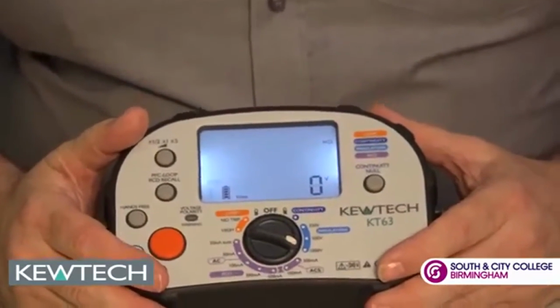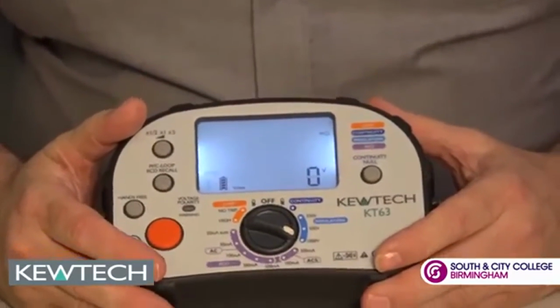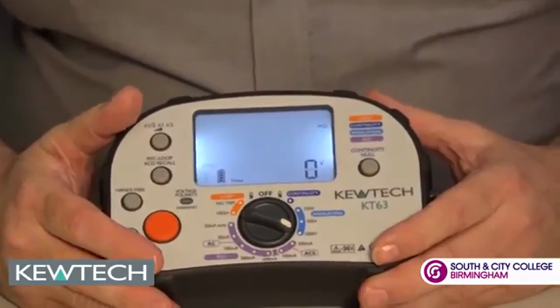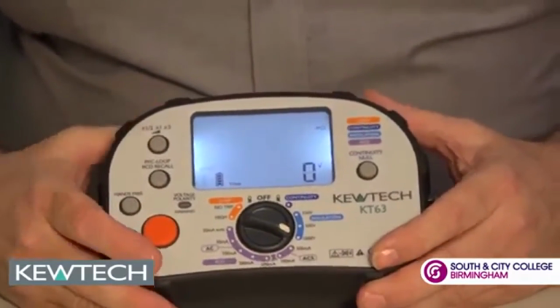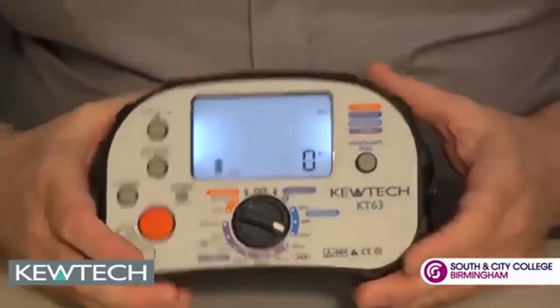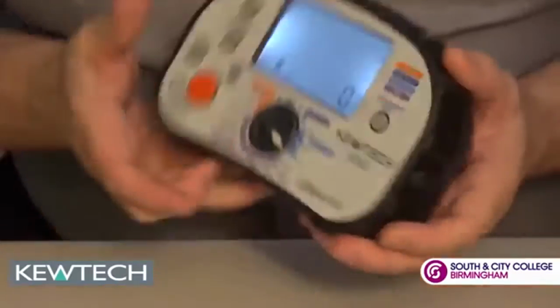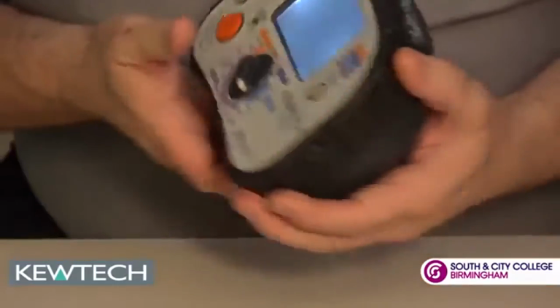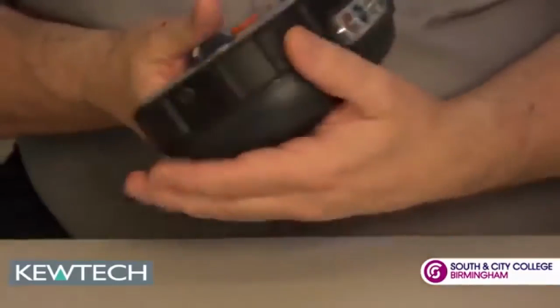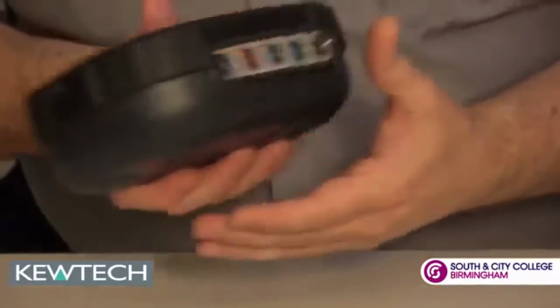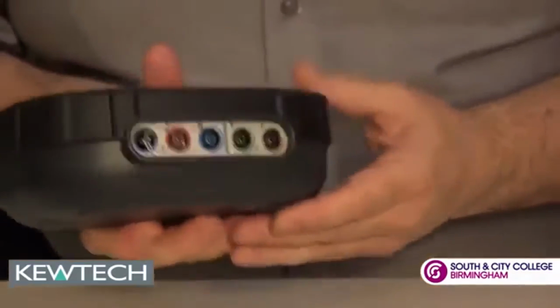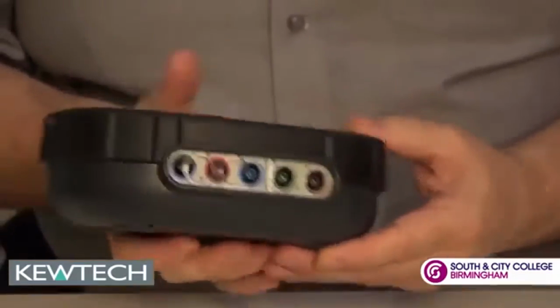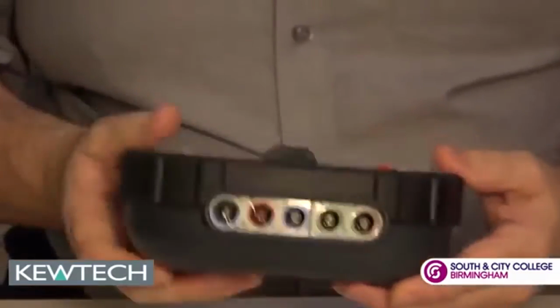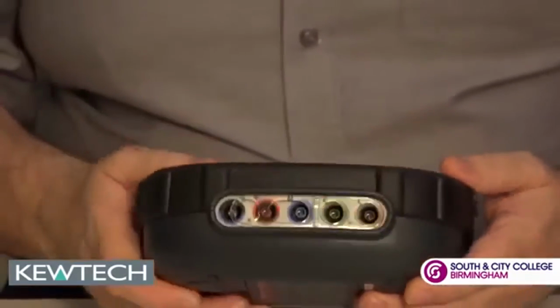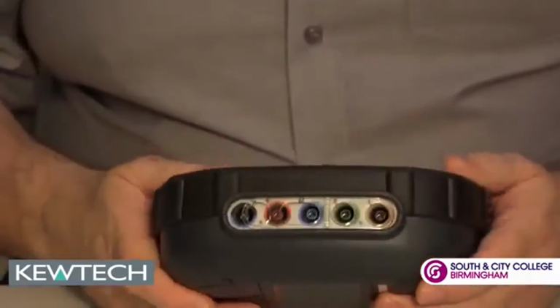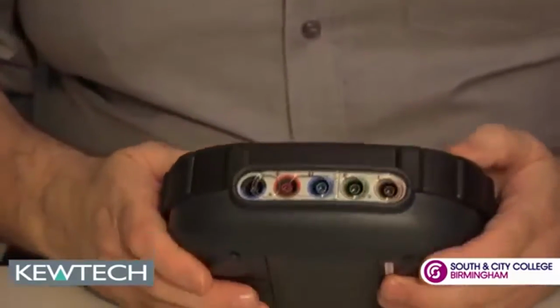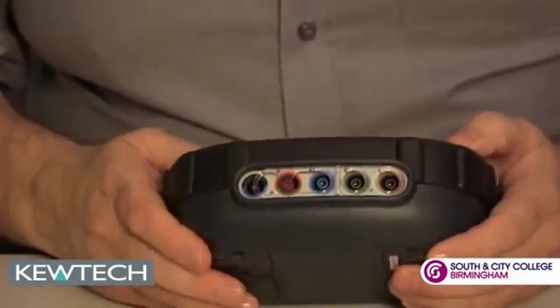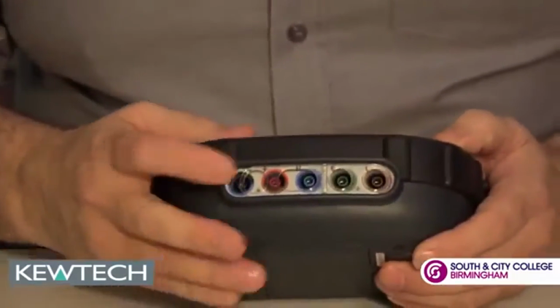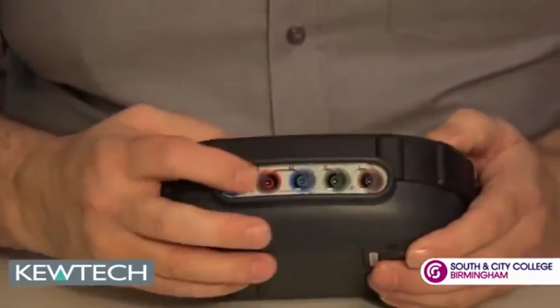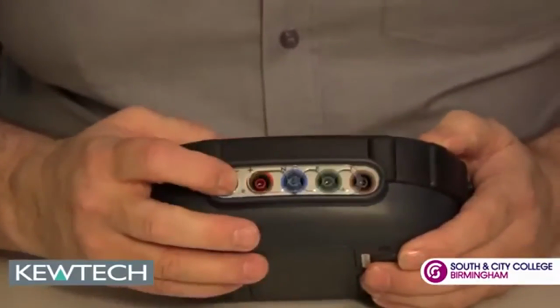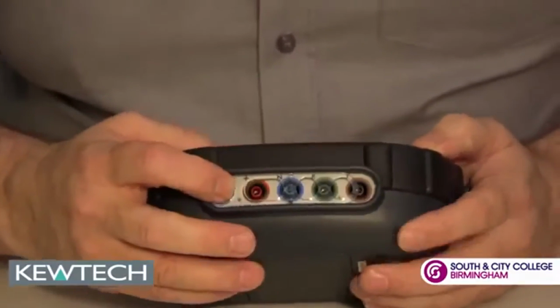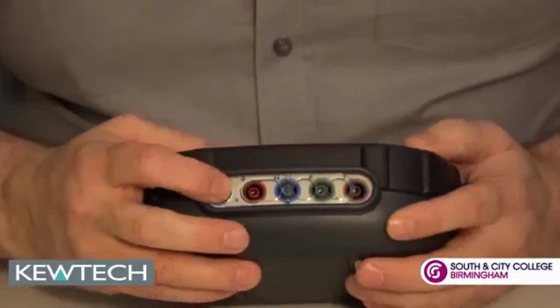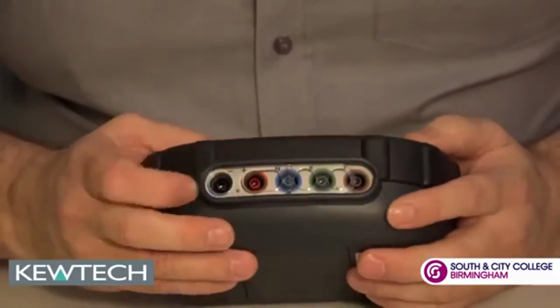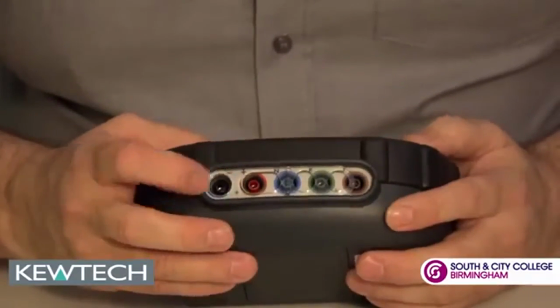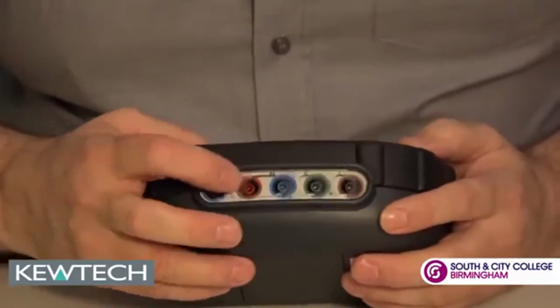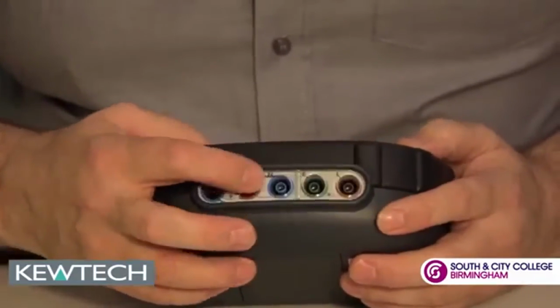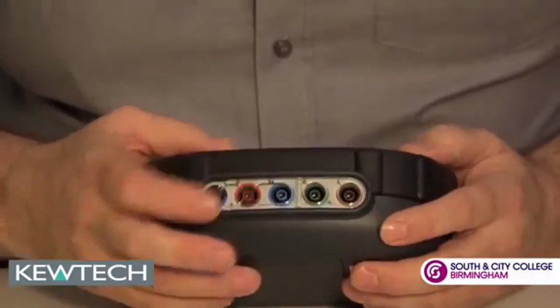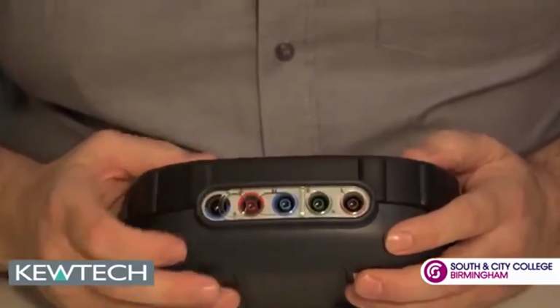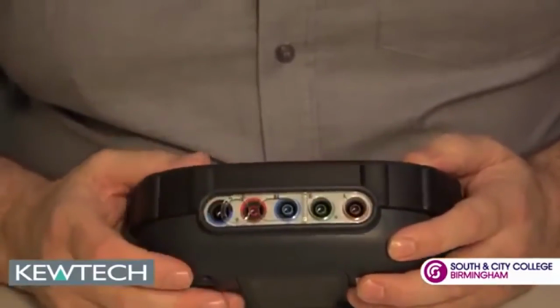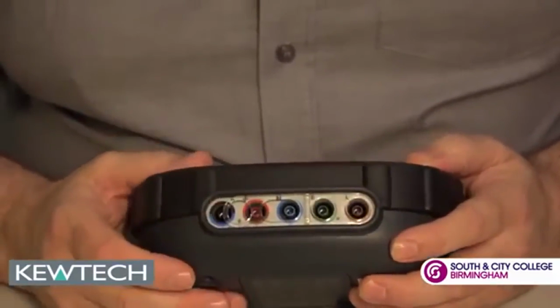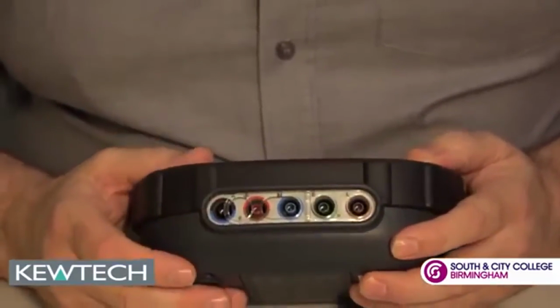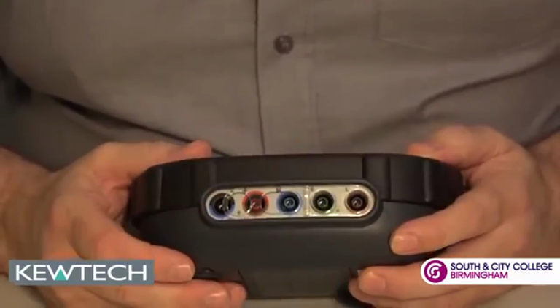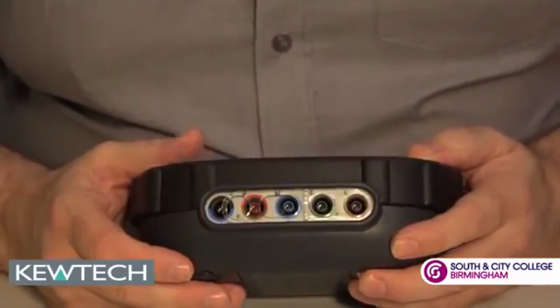If you notice on the back, for dead testing we have the two ports, and for live testing the three ports.